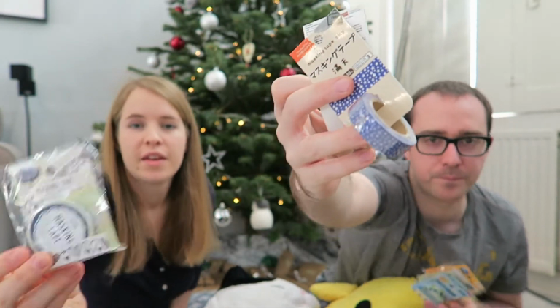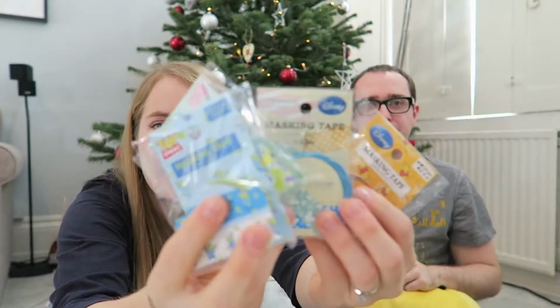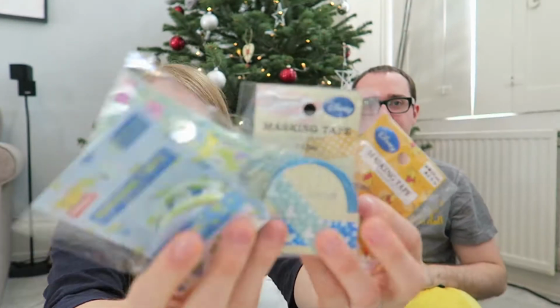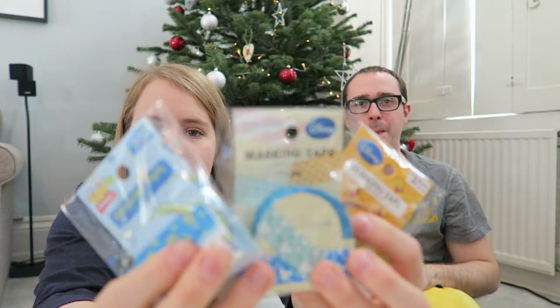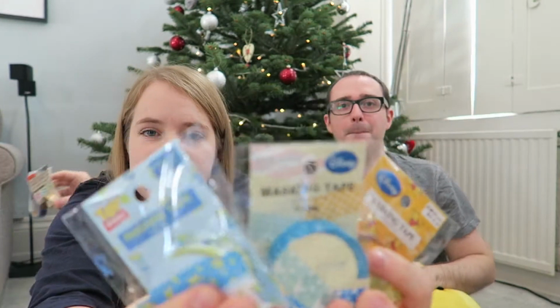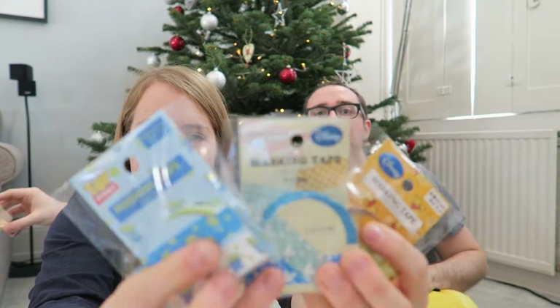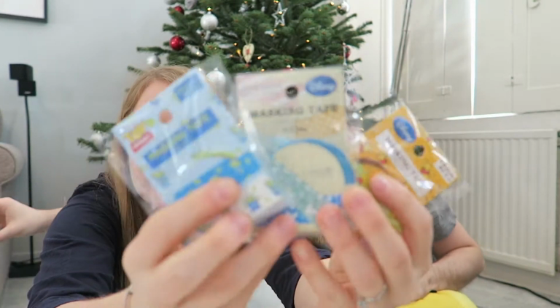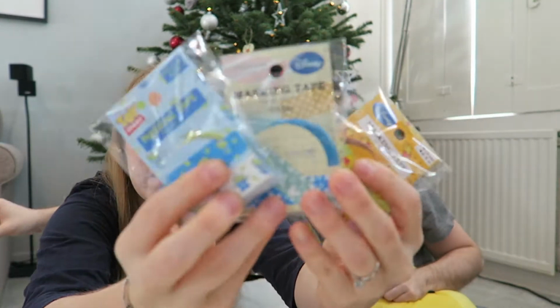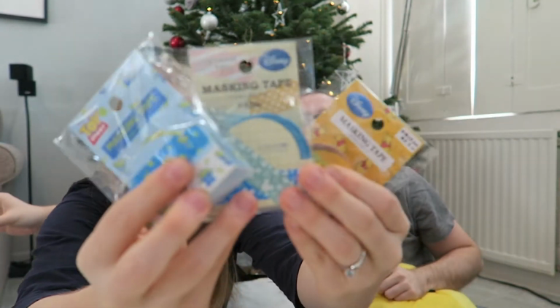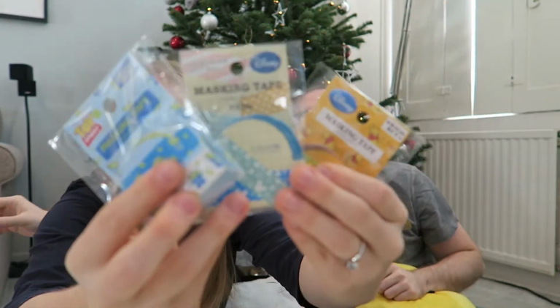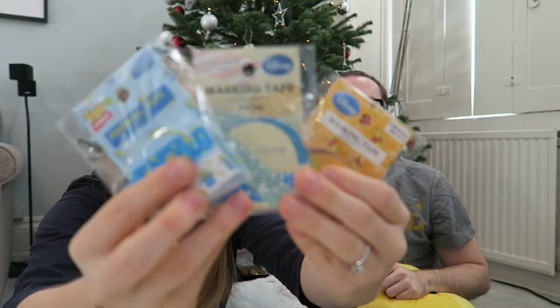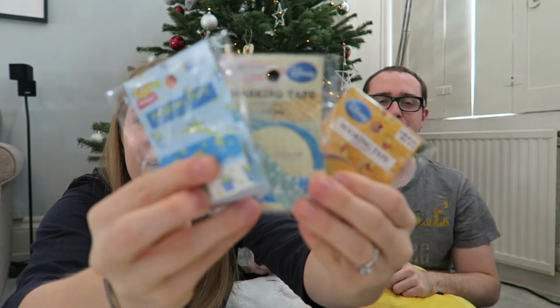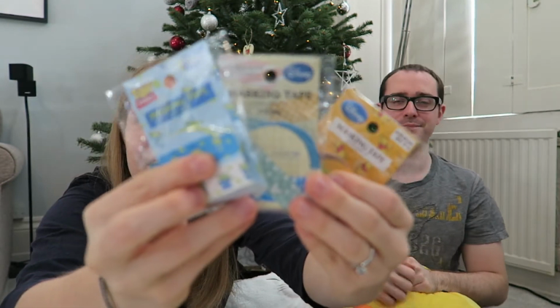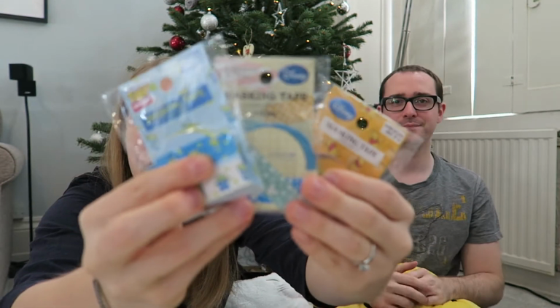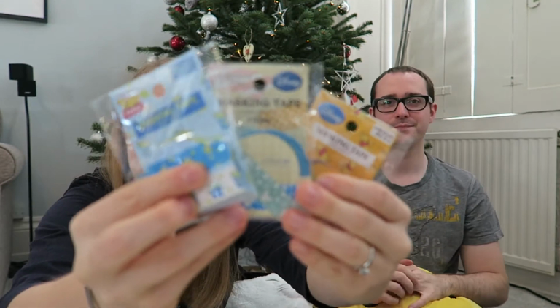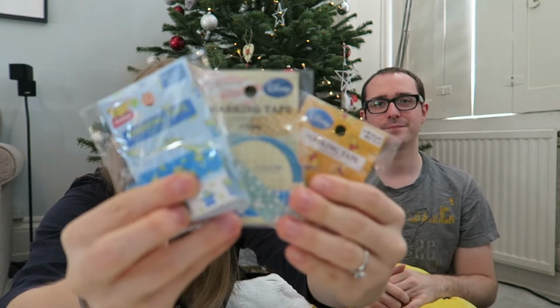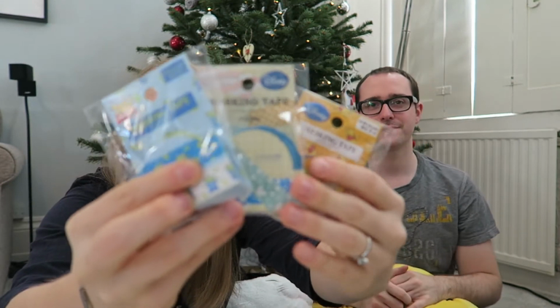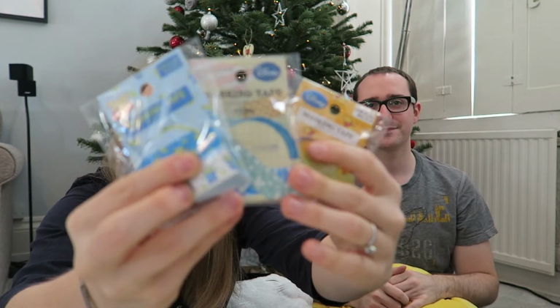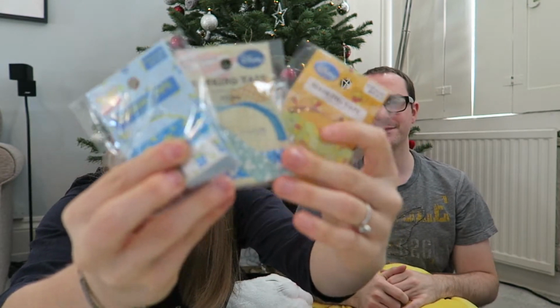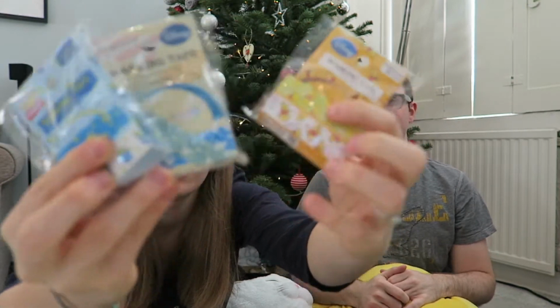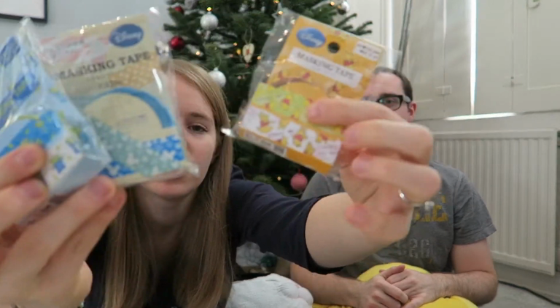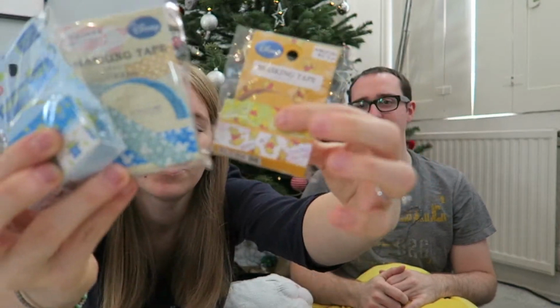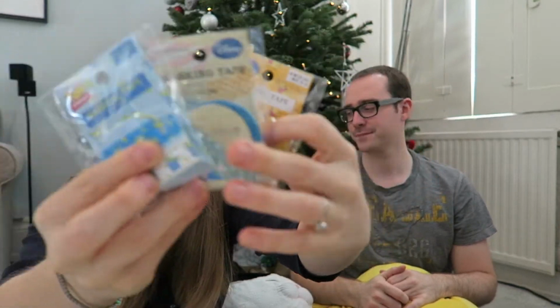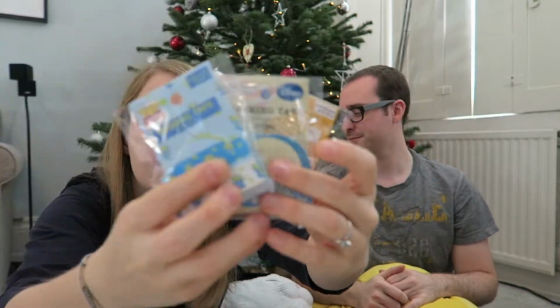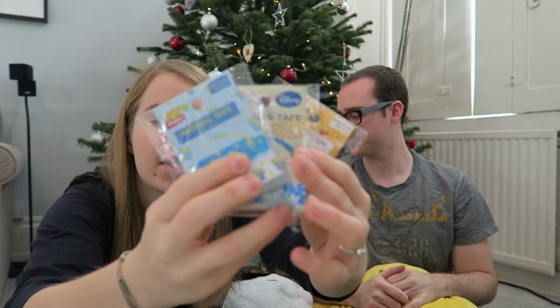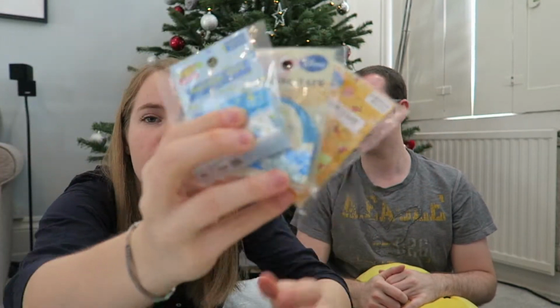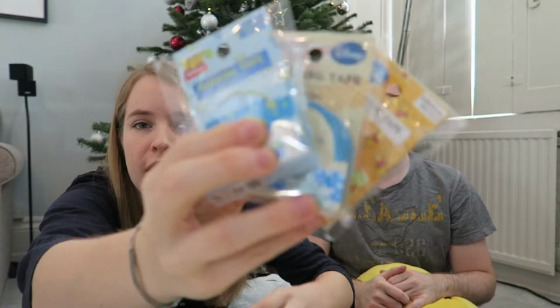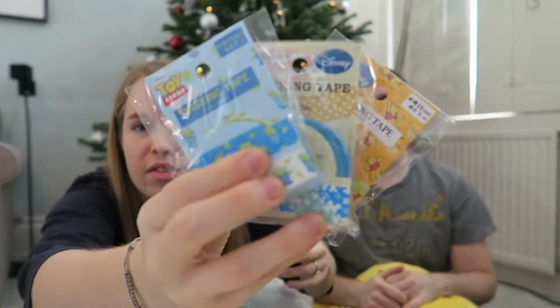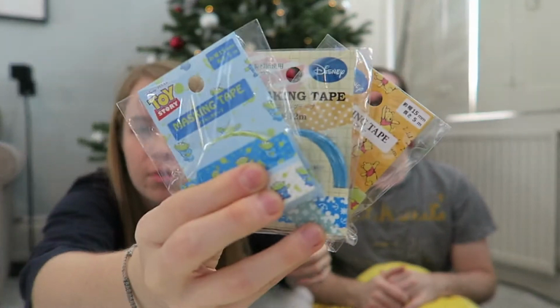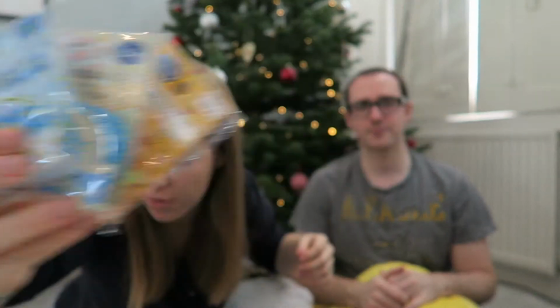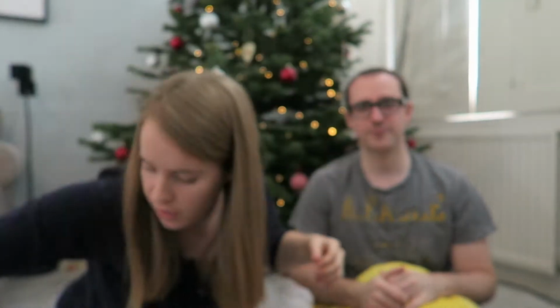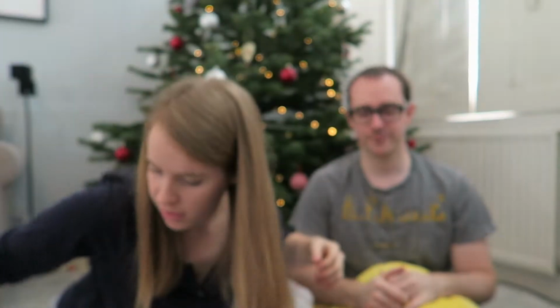And then Disney ones — there's like little Monsters Inc., Toy Story, Winnie the Pooh. They're quite cute and we can give them as cheap presents.